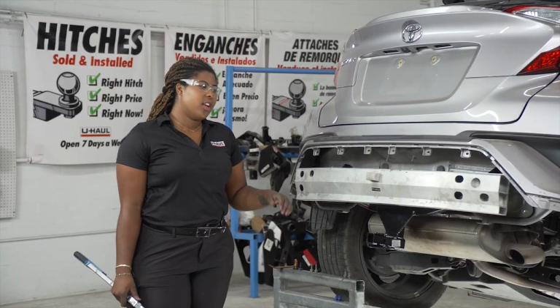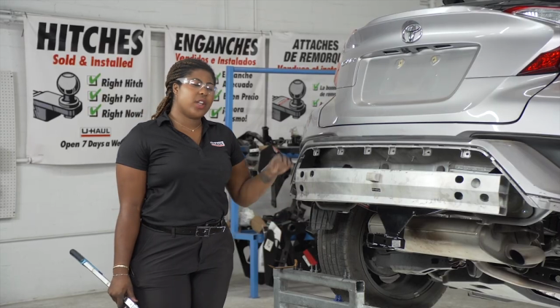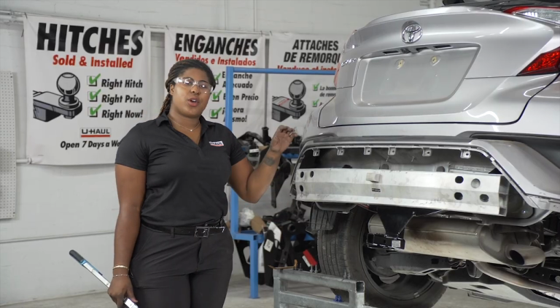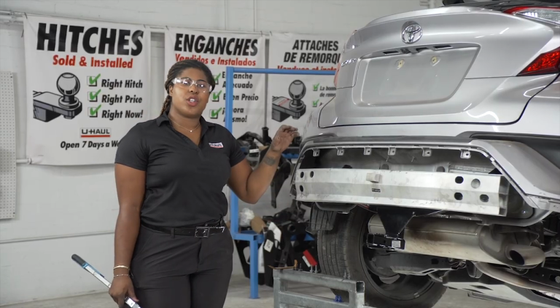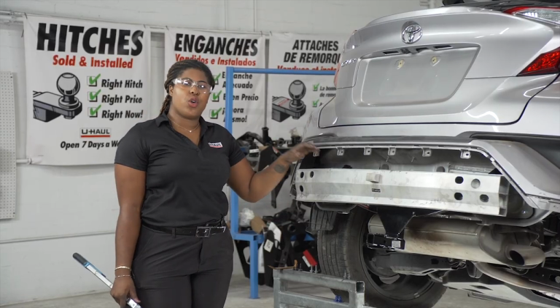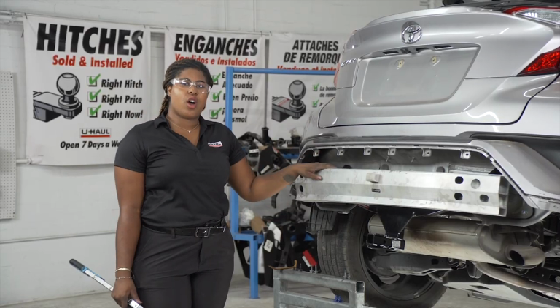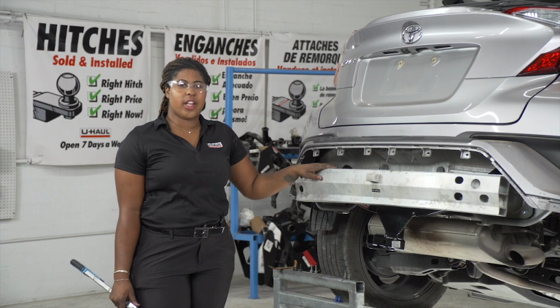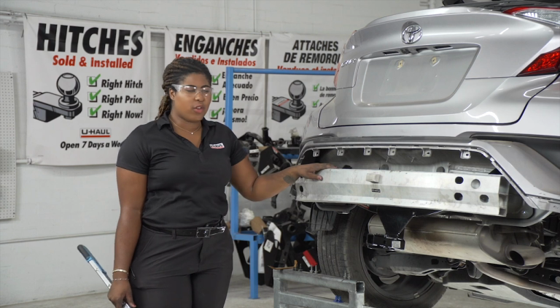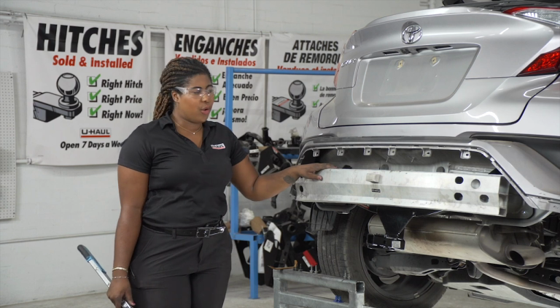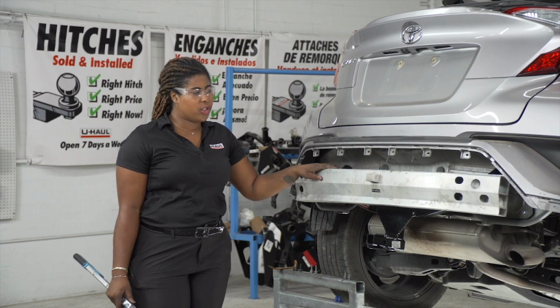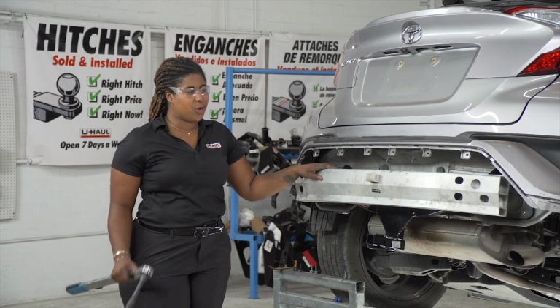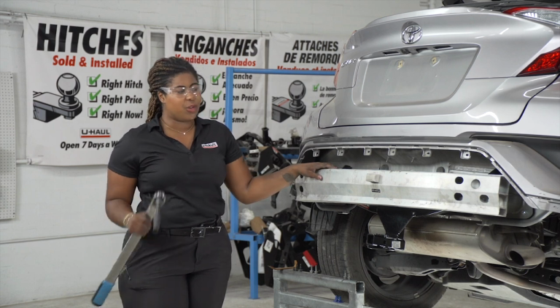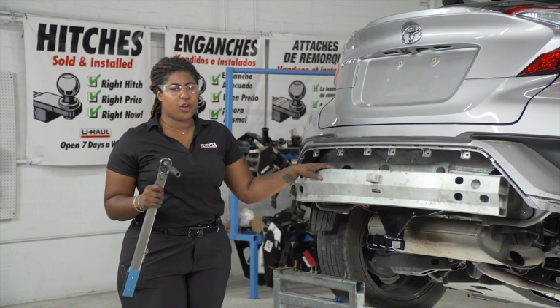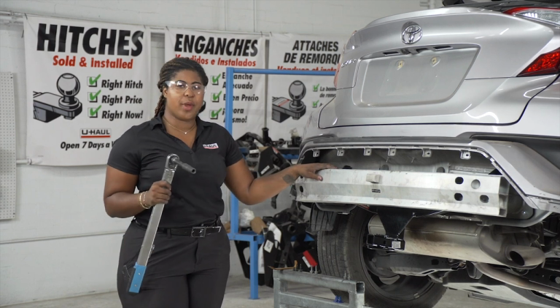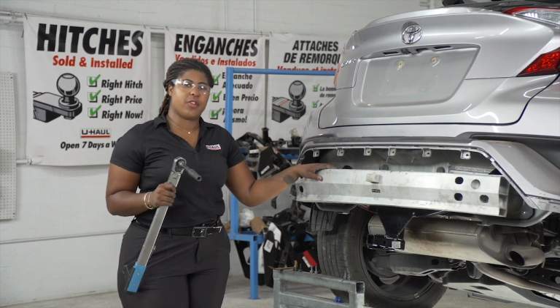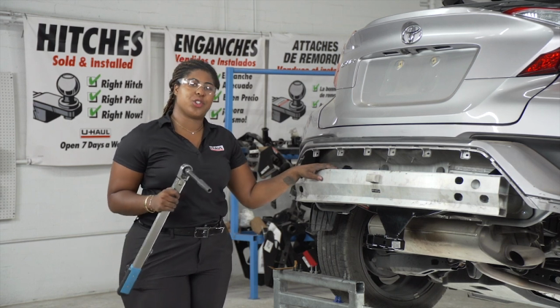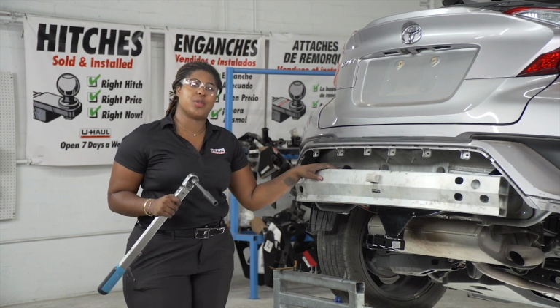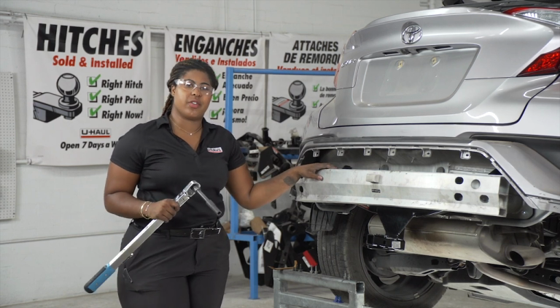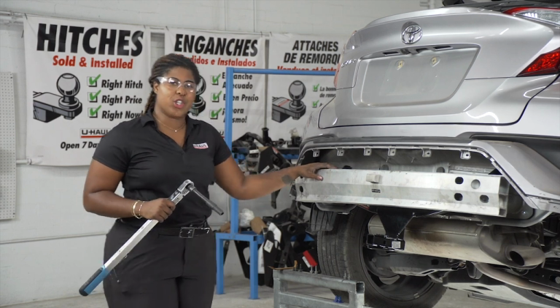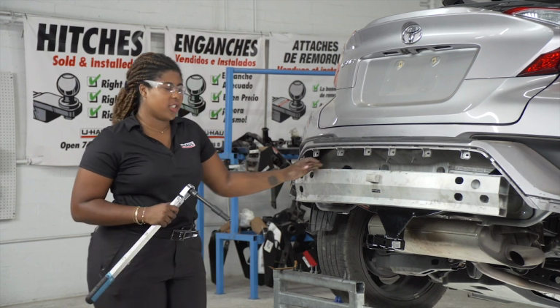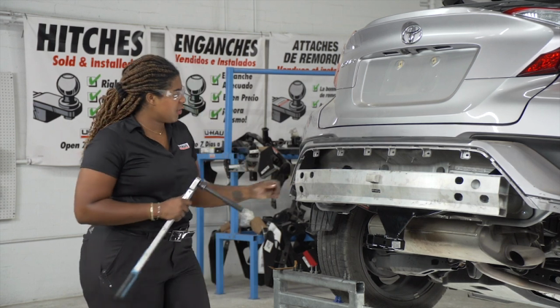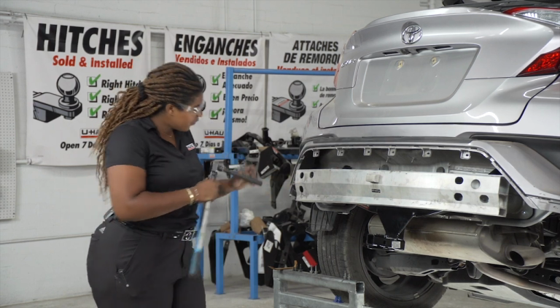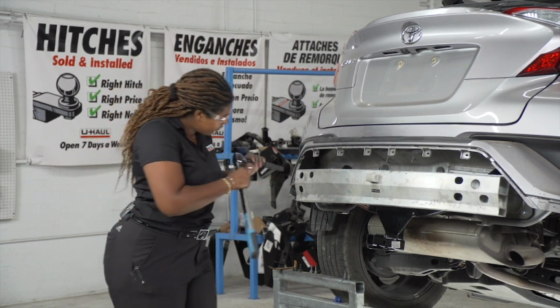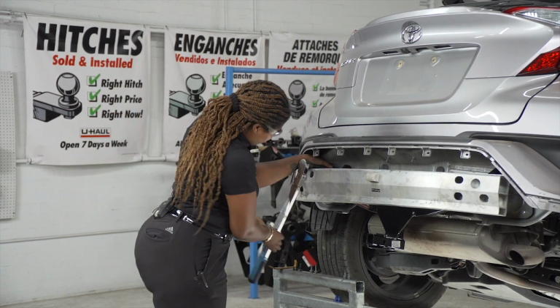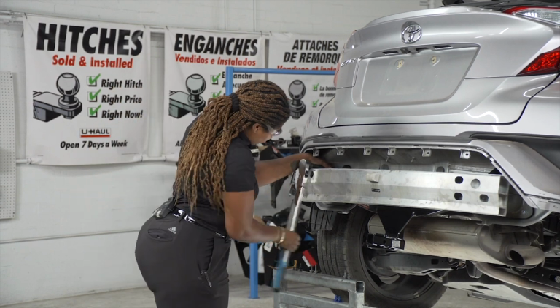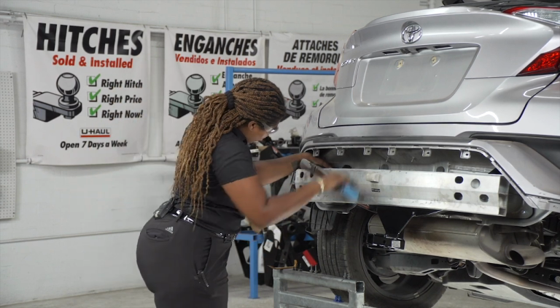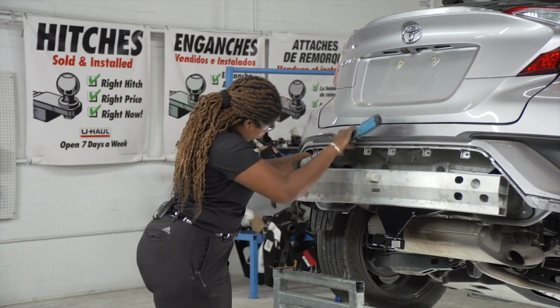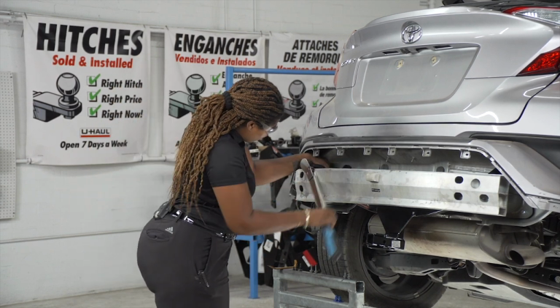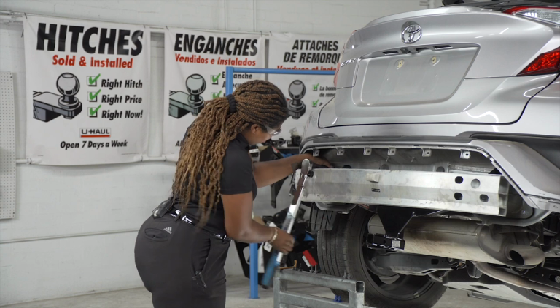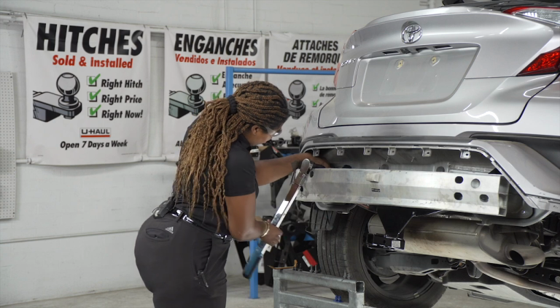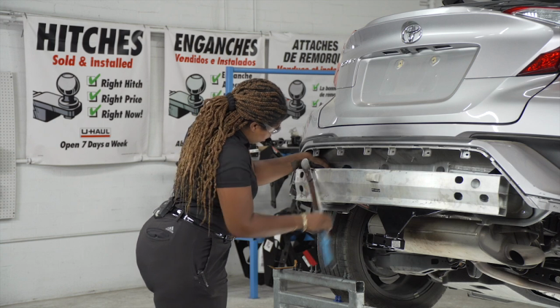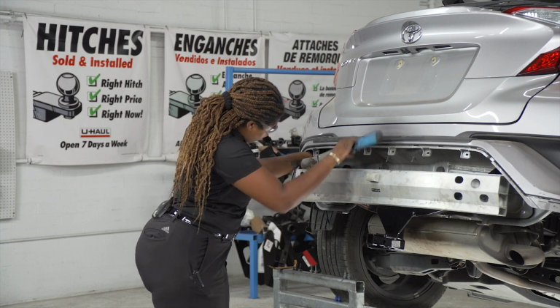Now we're going to torque all eight of our bolts to the vehicle manufacturer specifications. We'll be using a 13-millimeter socket.